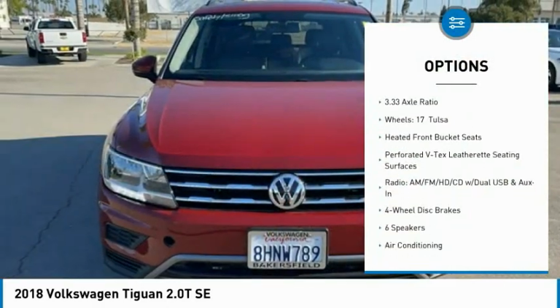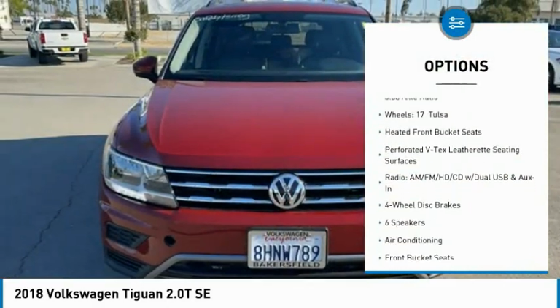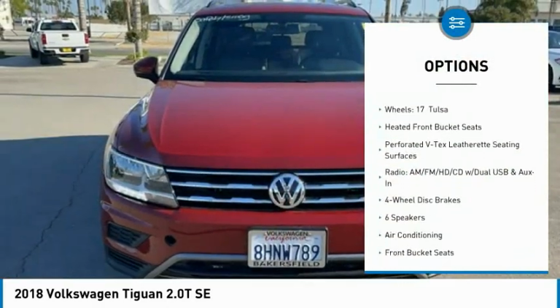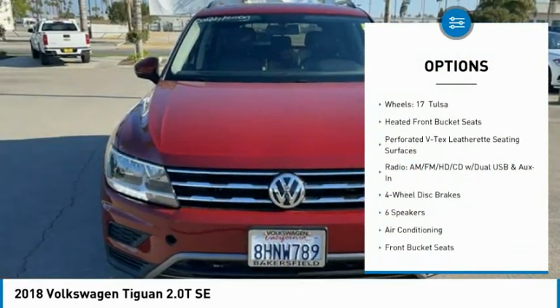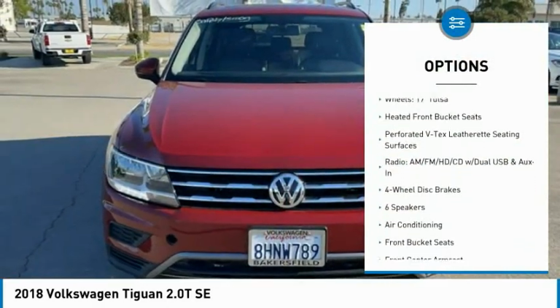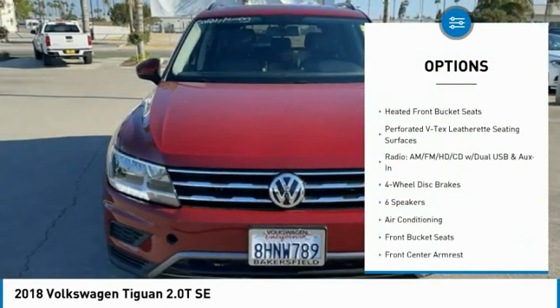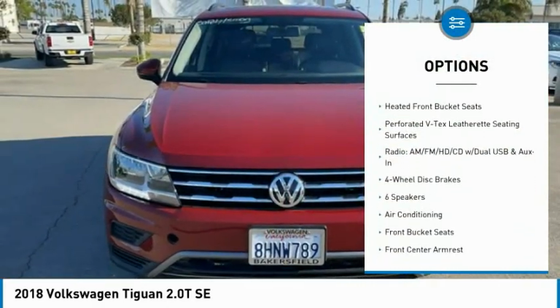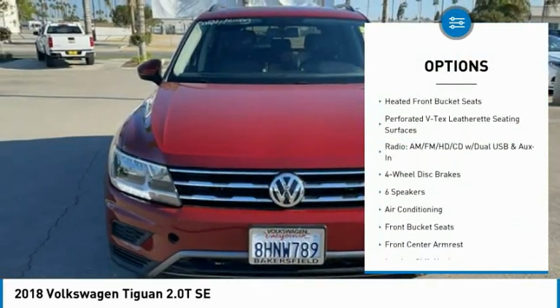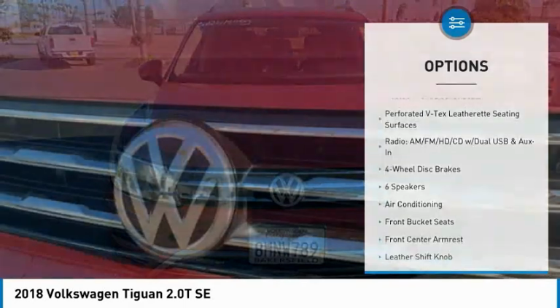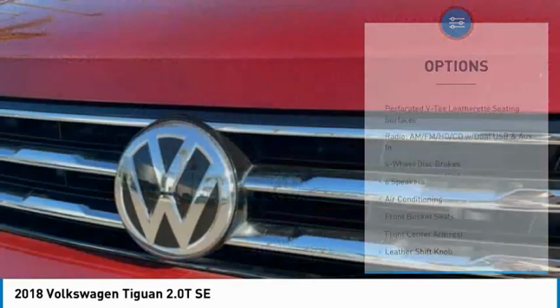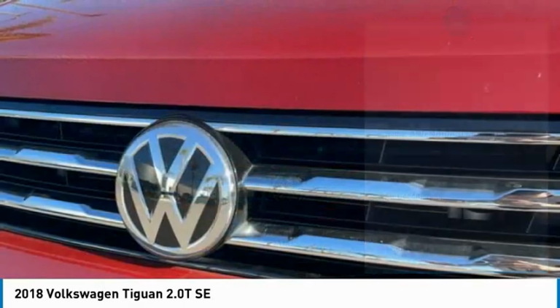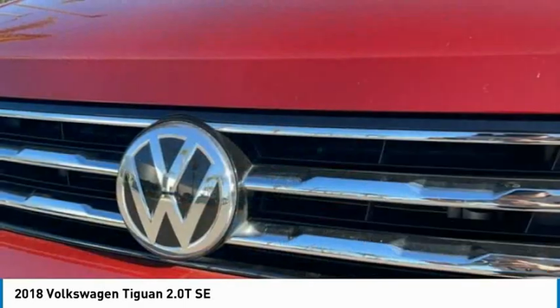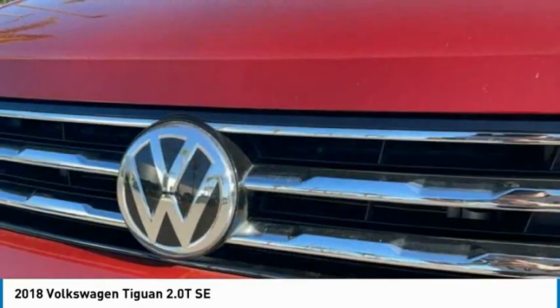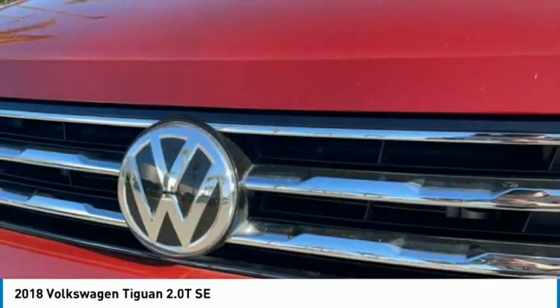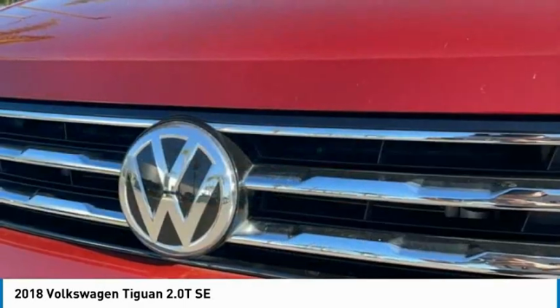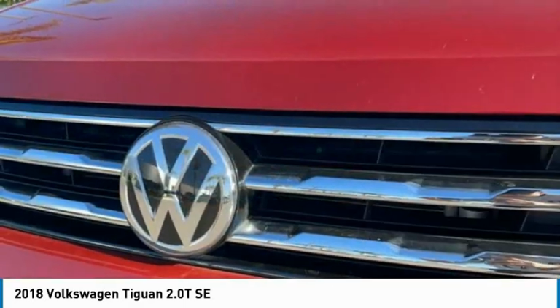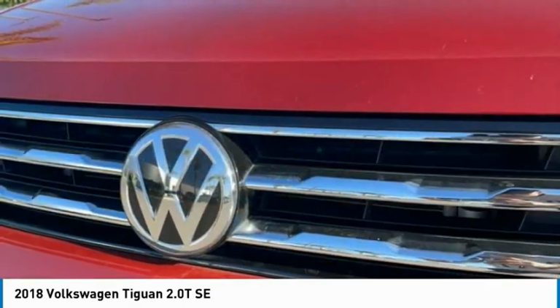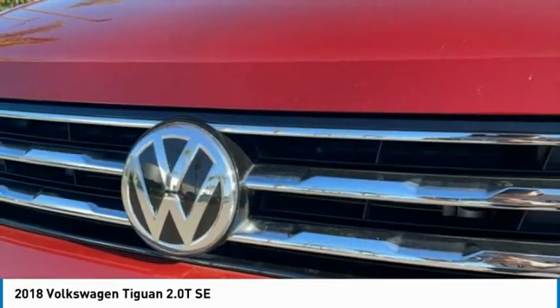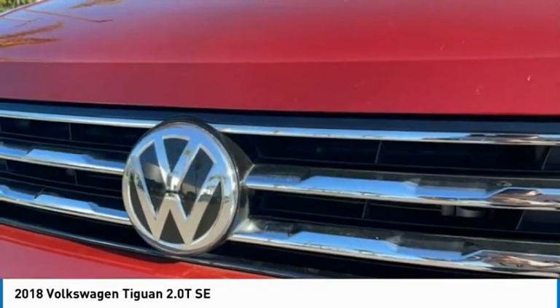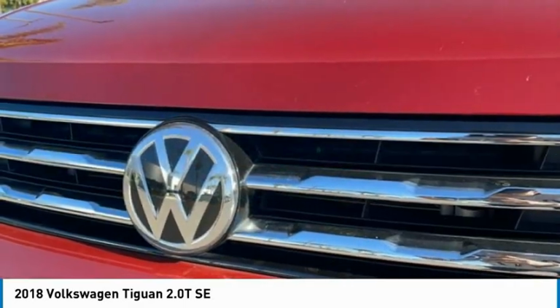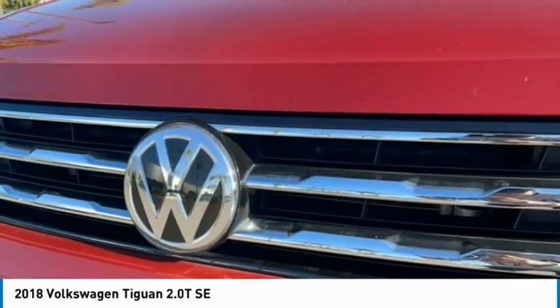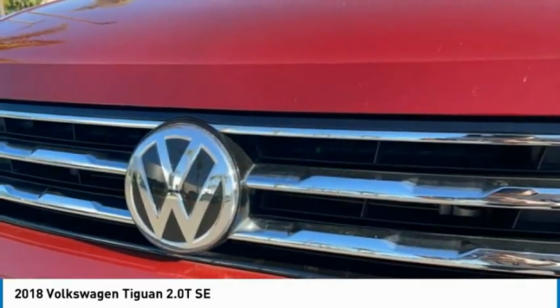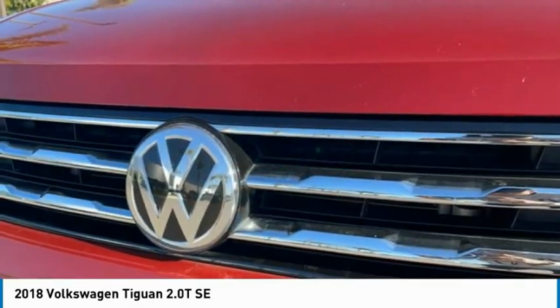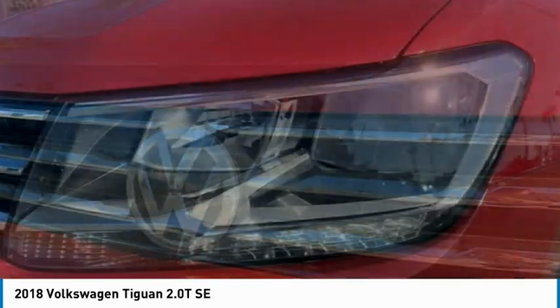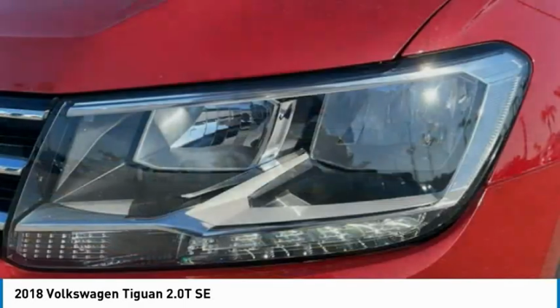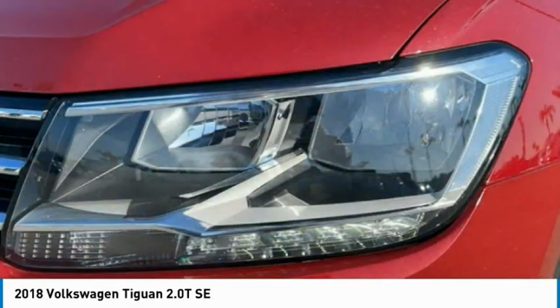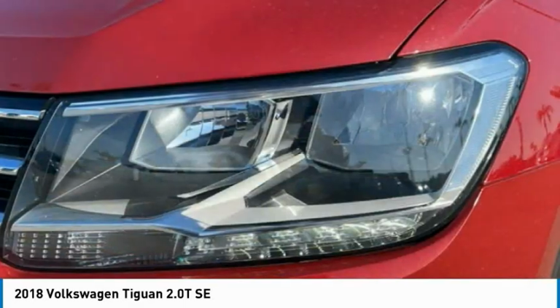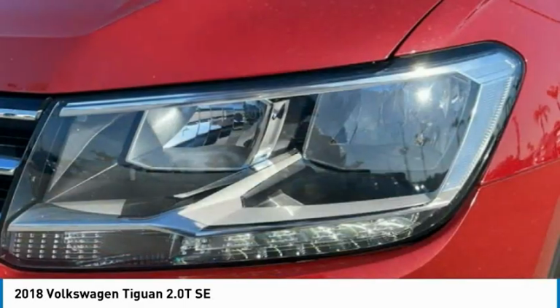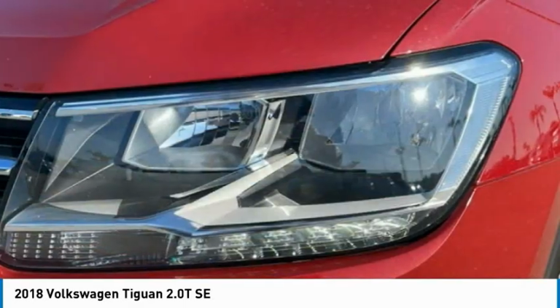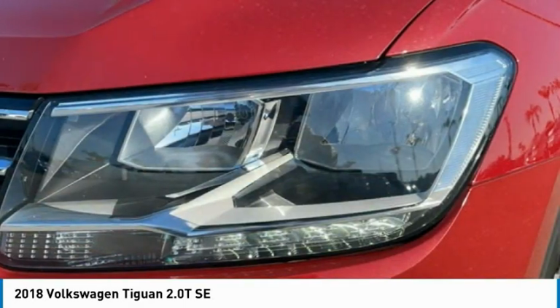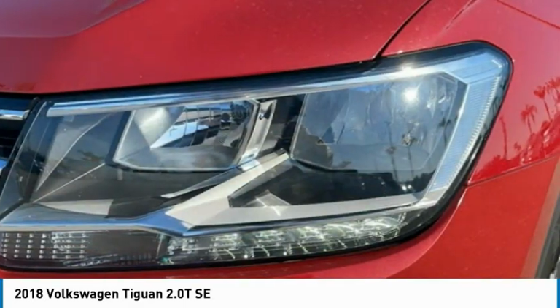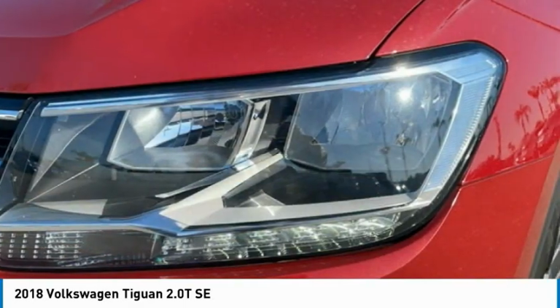Speed control, four-wheel disc brakes, rear window defroster, rear window wiper, and heated front seats.